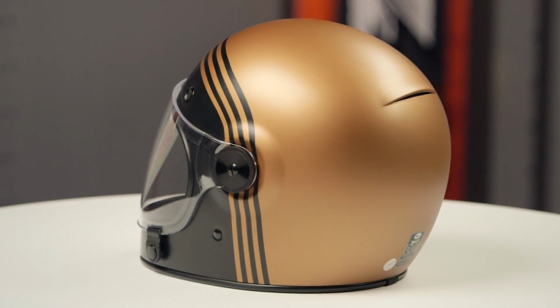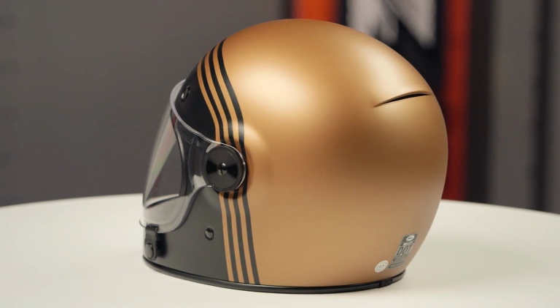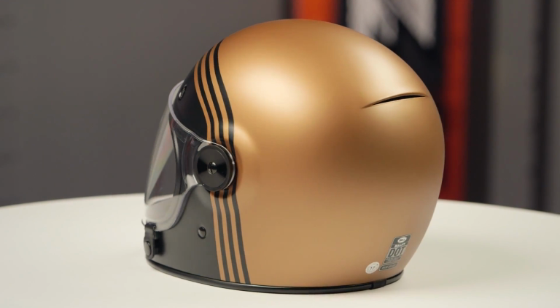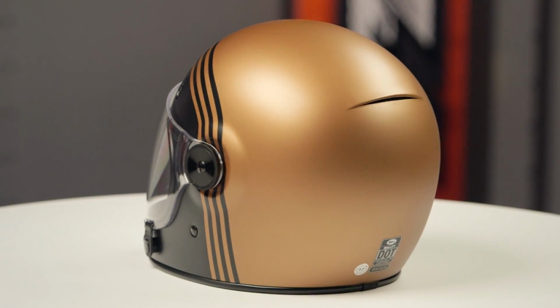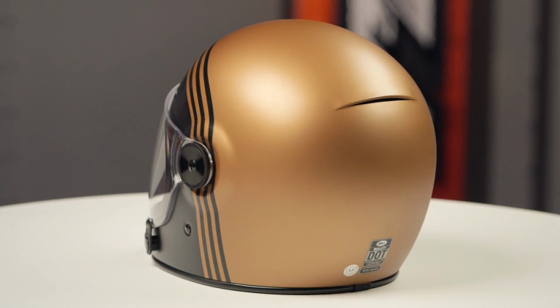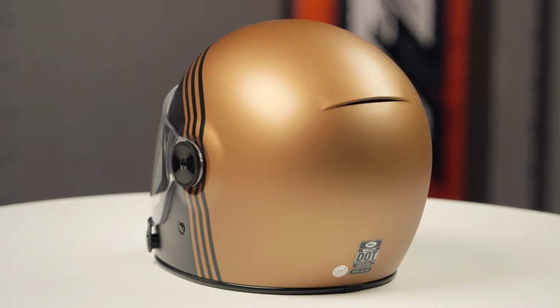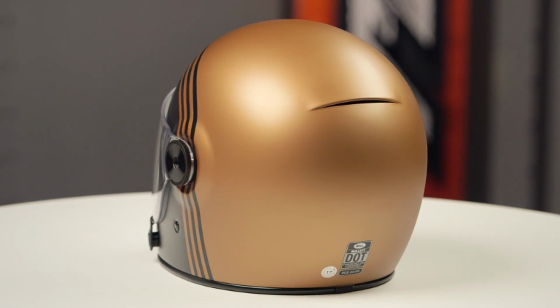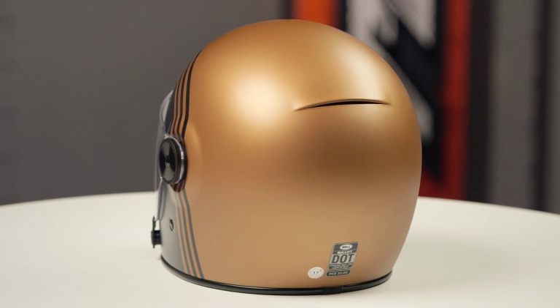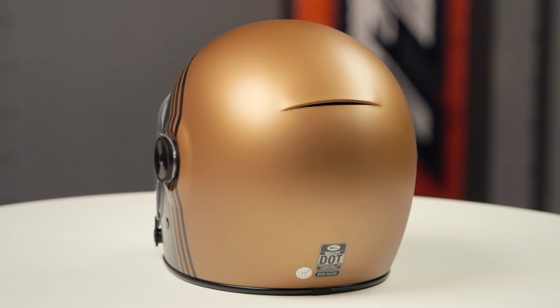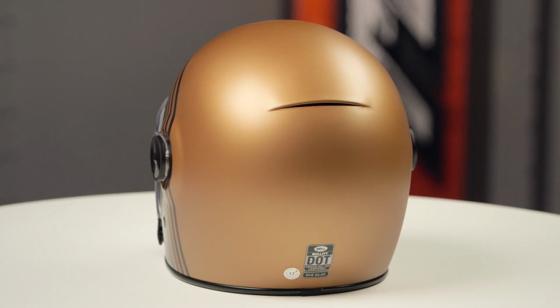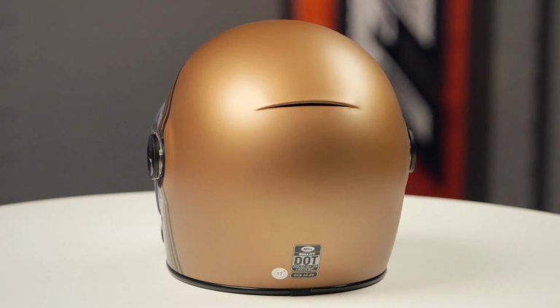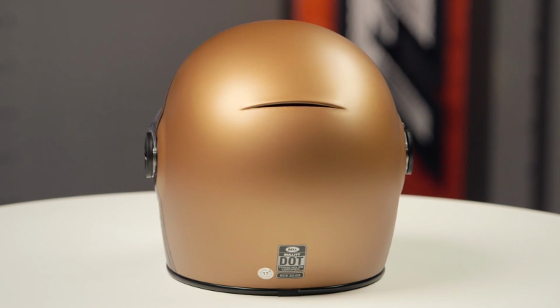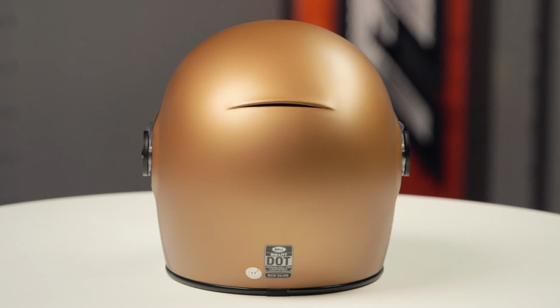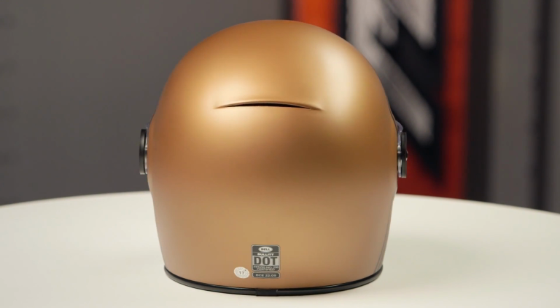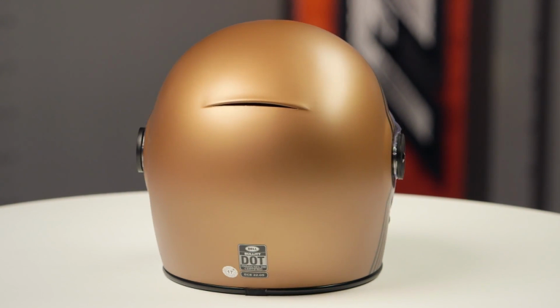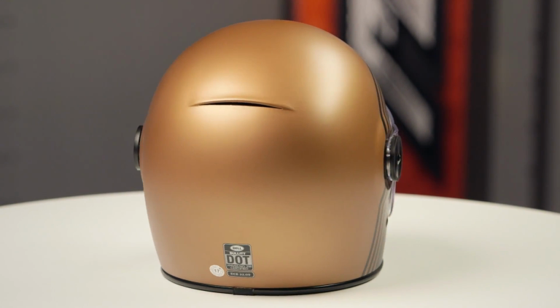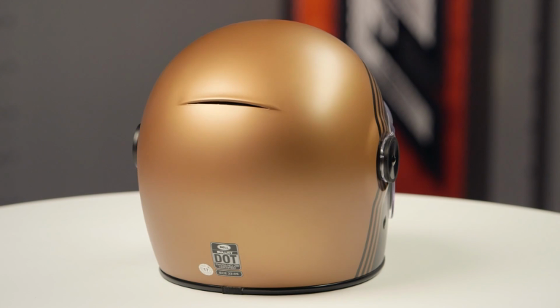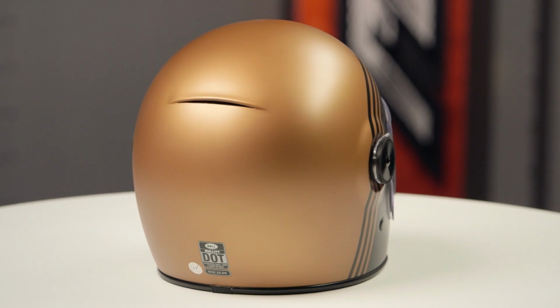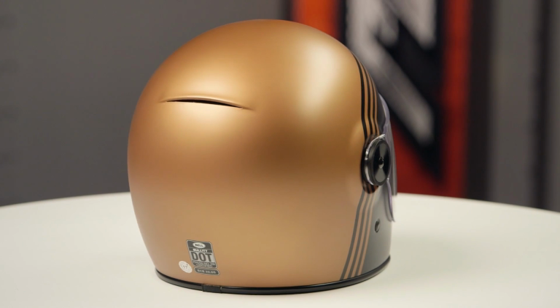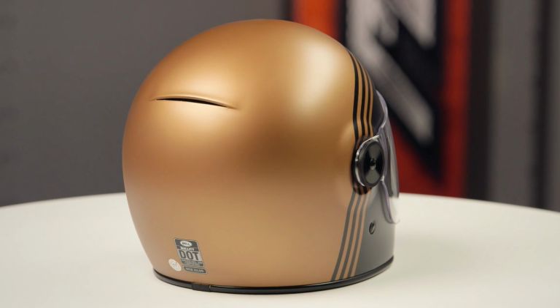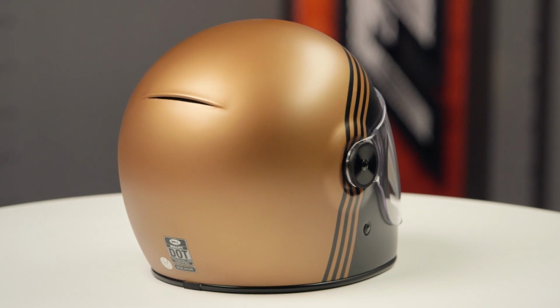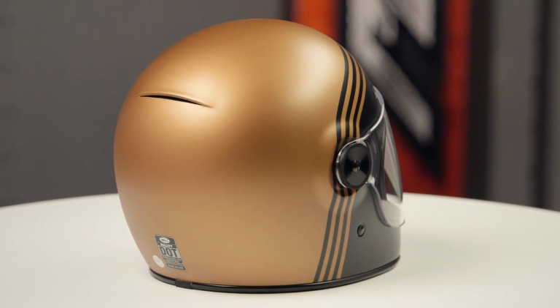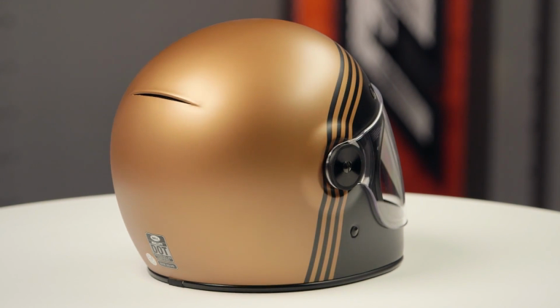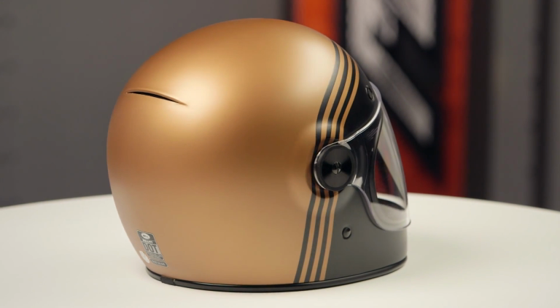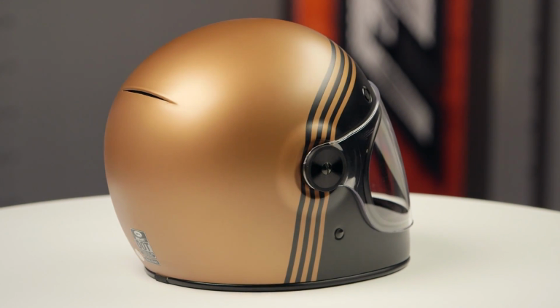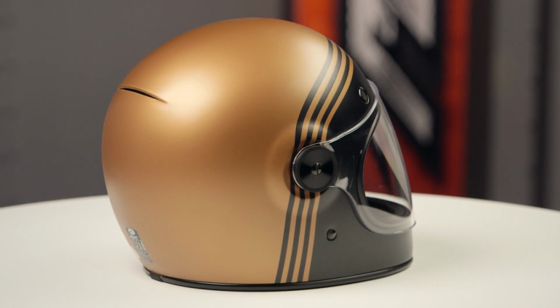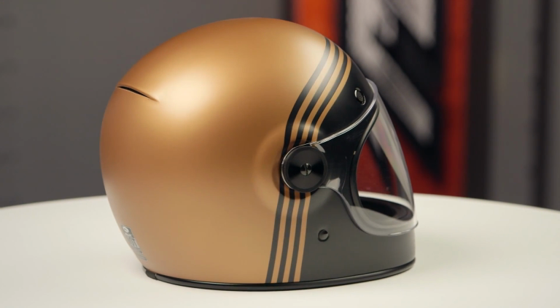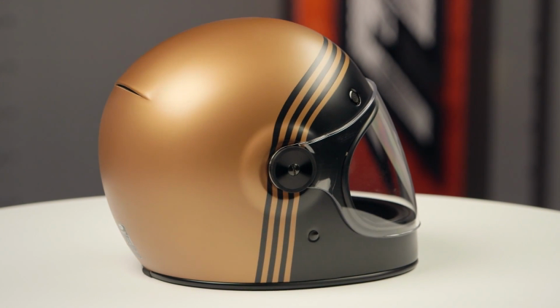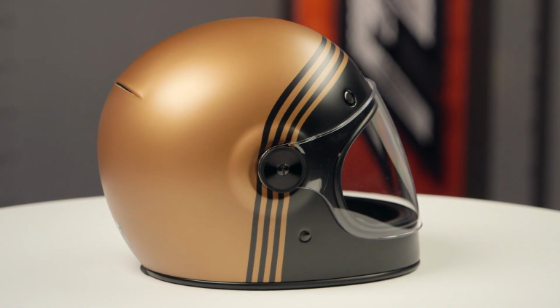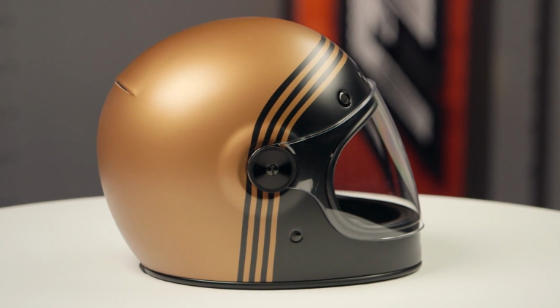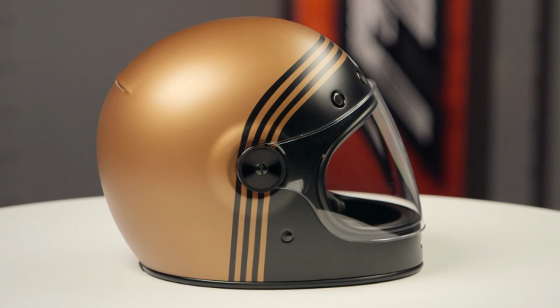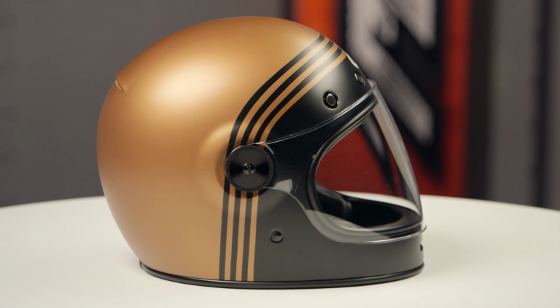There are three different shell sizes available with three EPS liners. When we threw this lid on the scale, it came in at three pounds, two ounces in a medium.